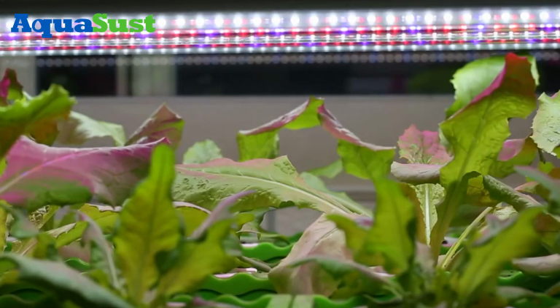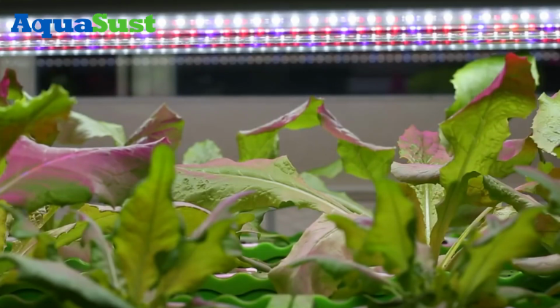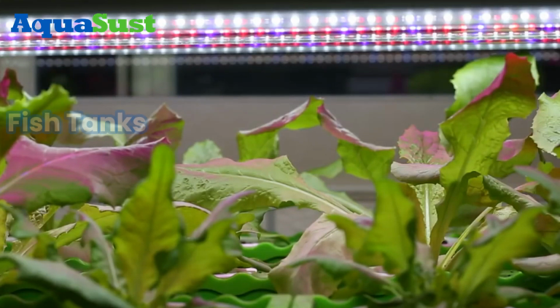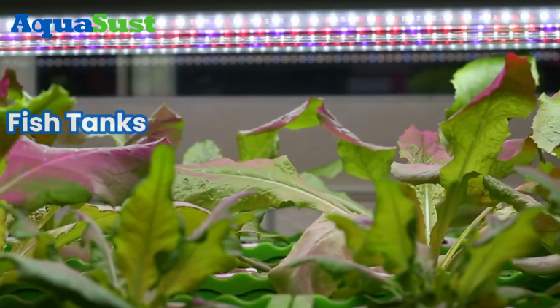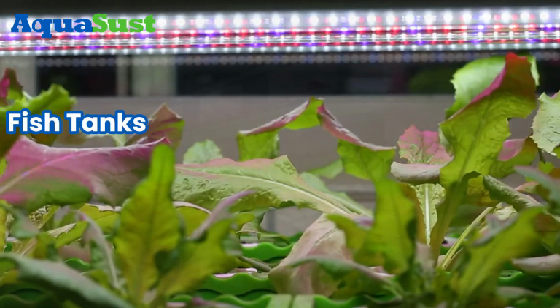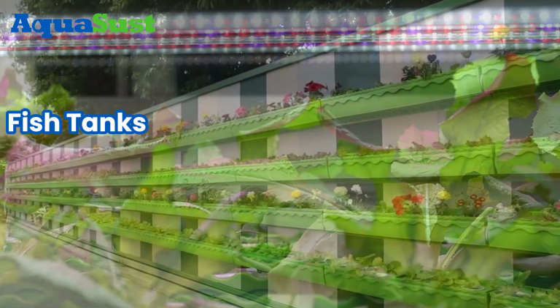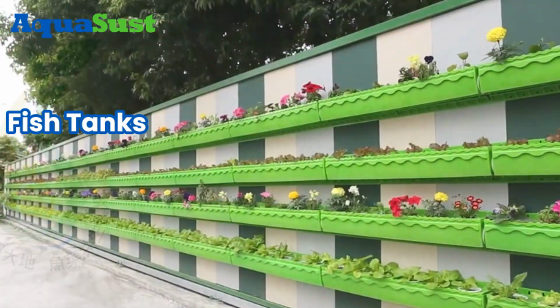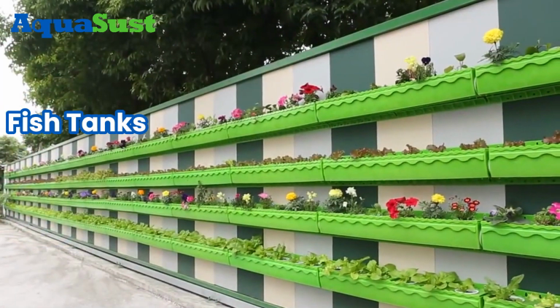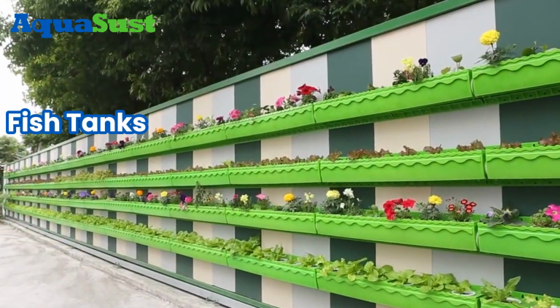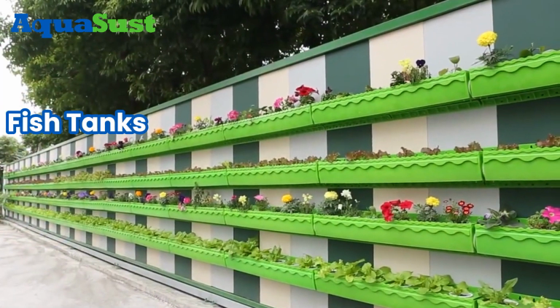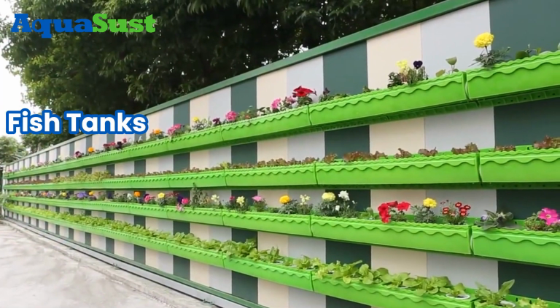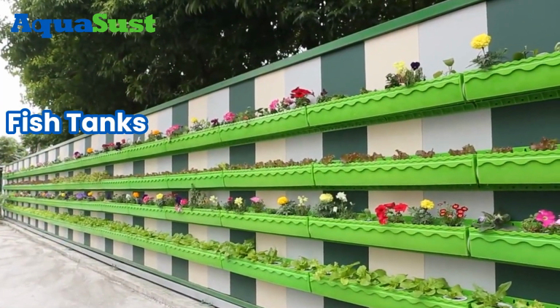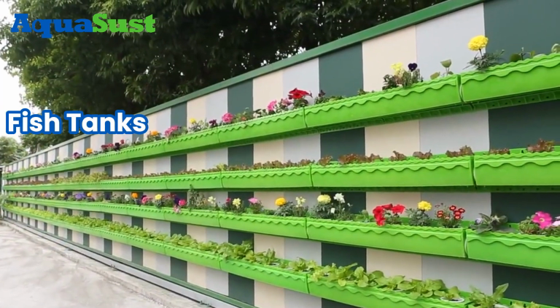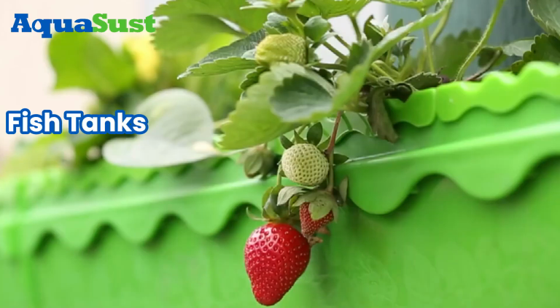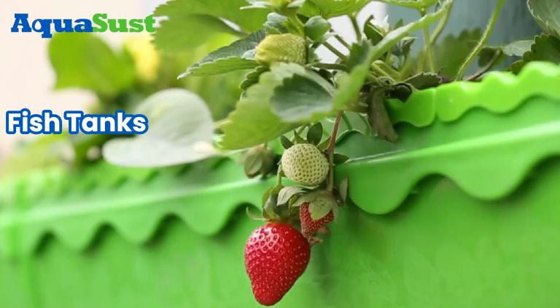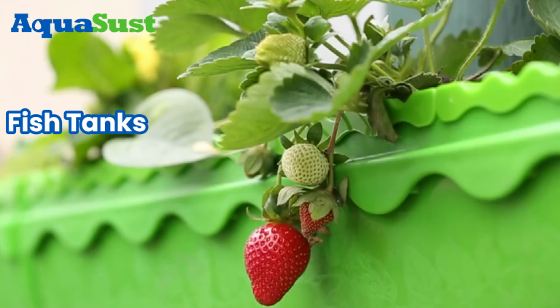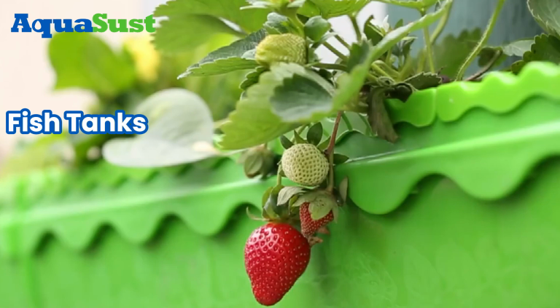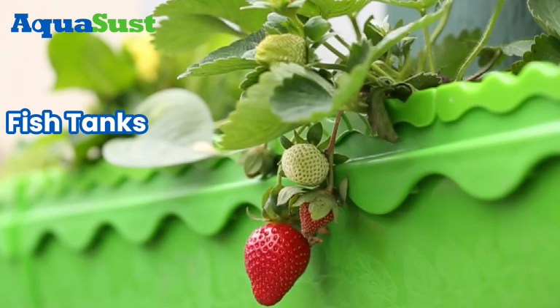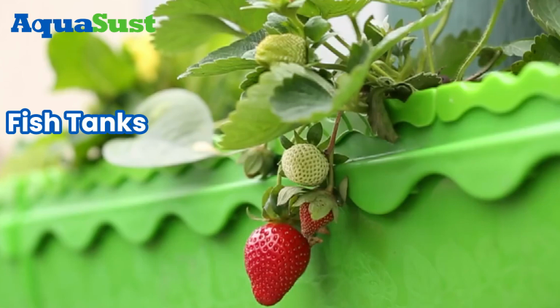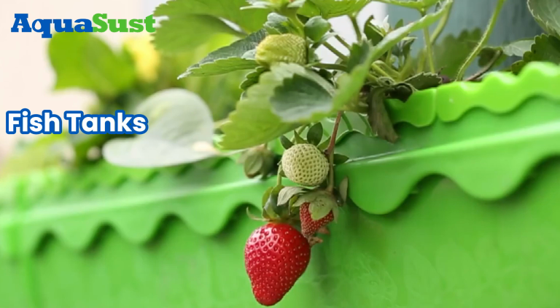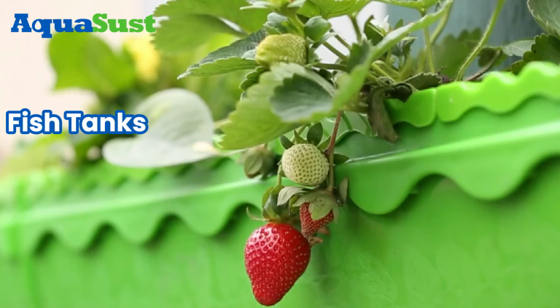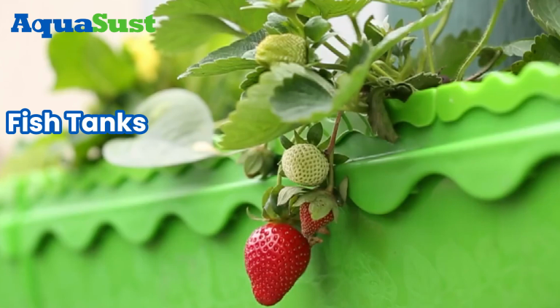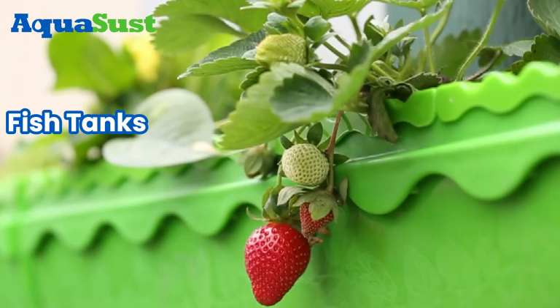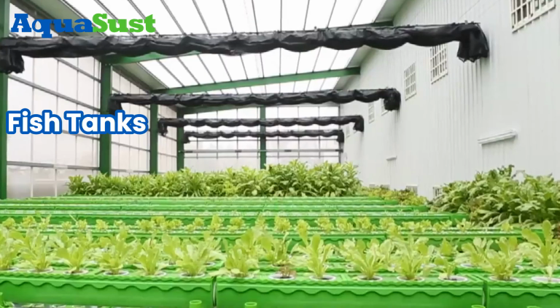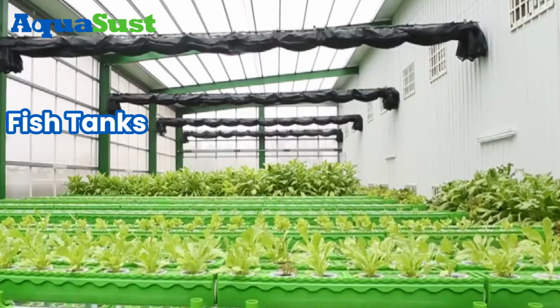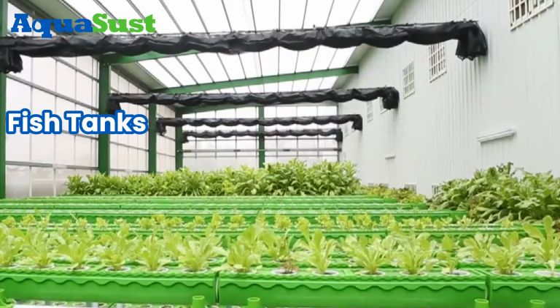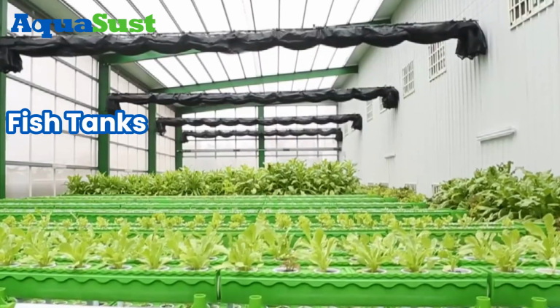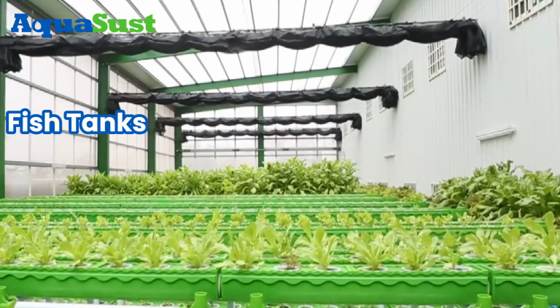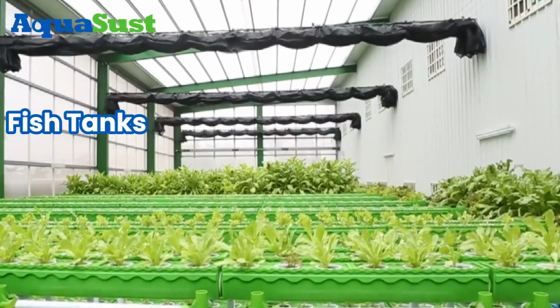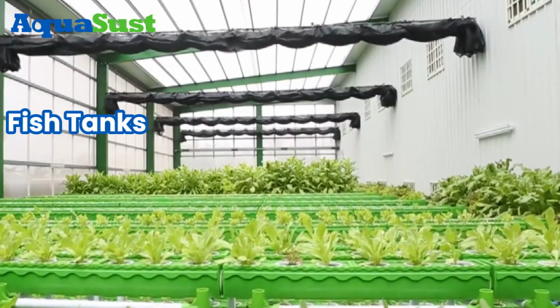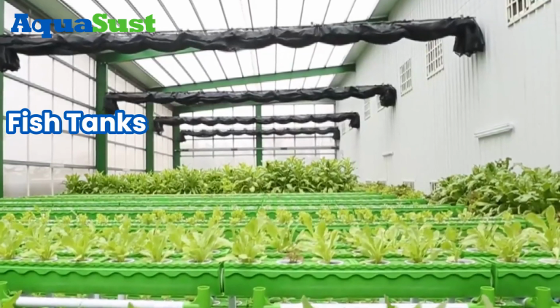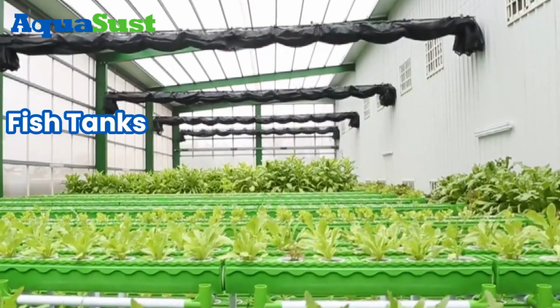1. Fish Tanks. For raising fish, size and type vary based on system scale and fish species.